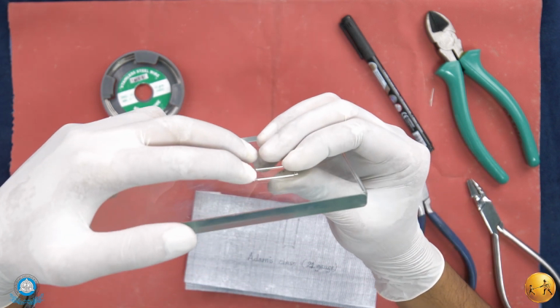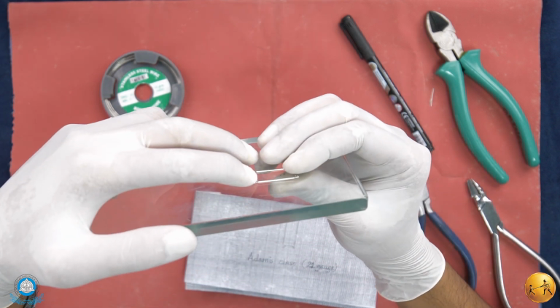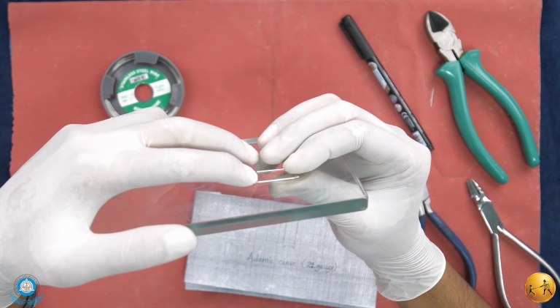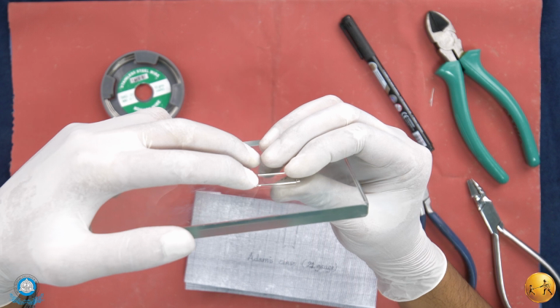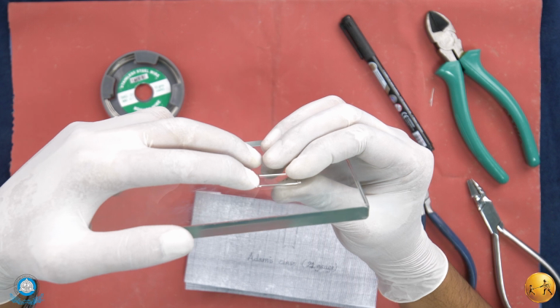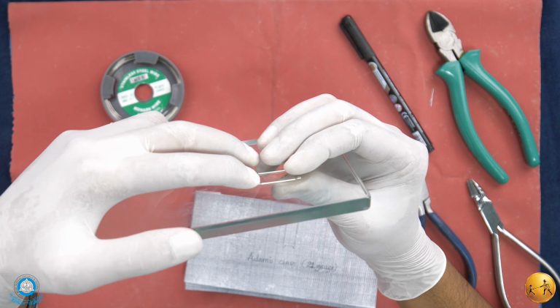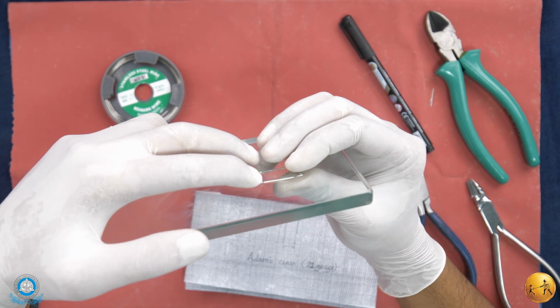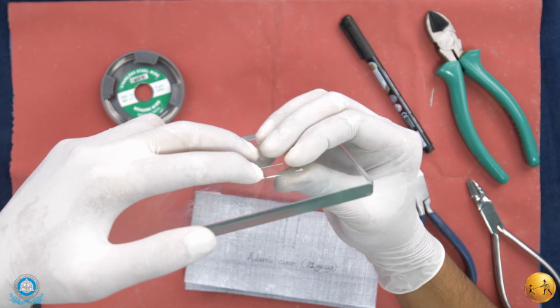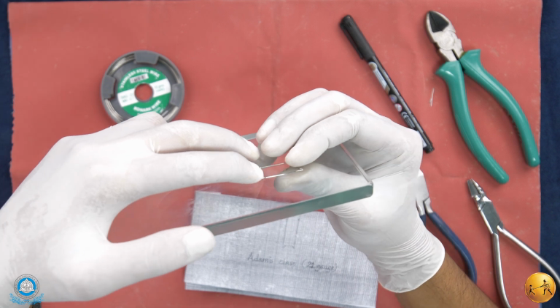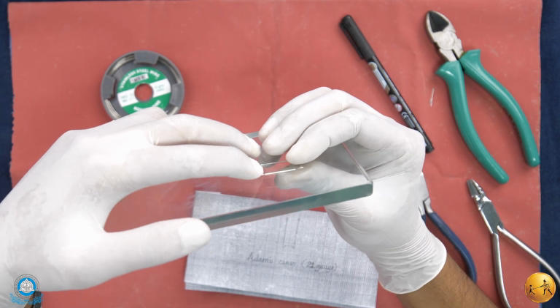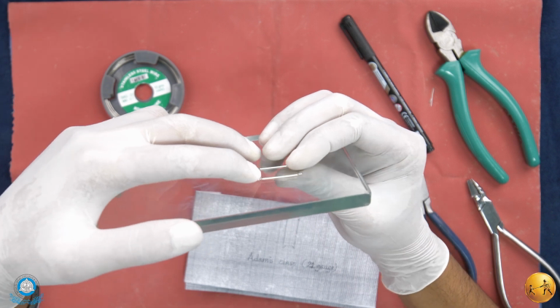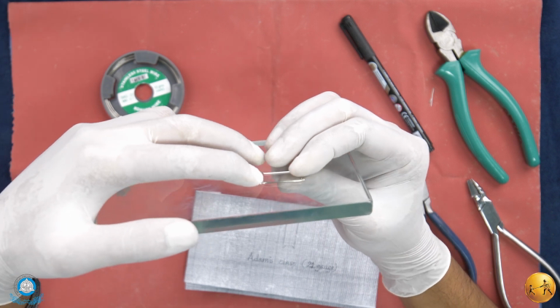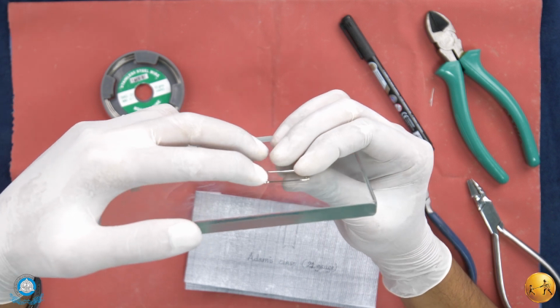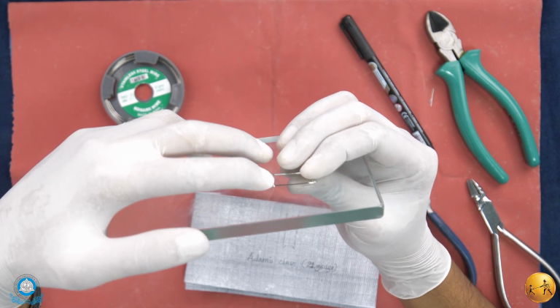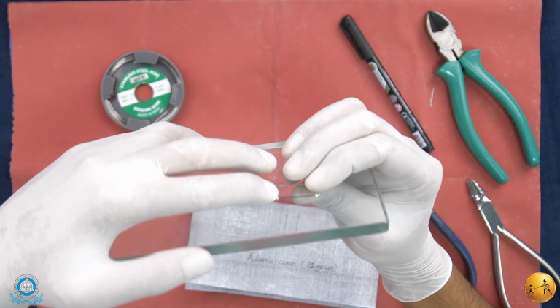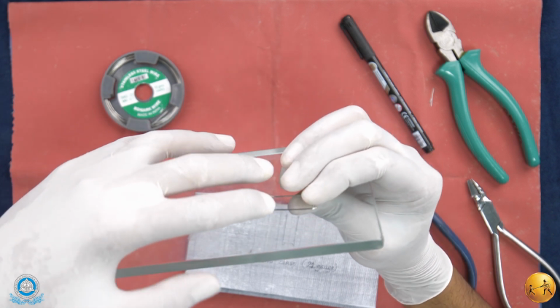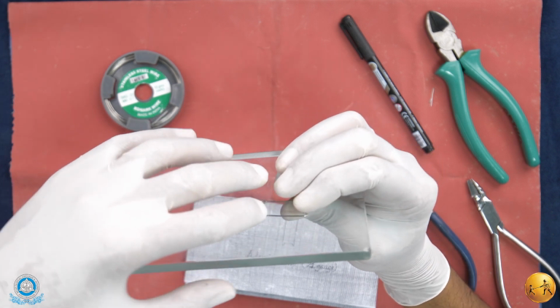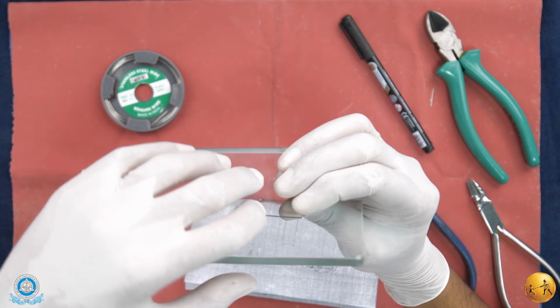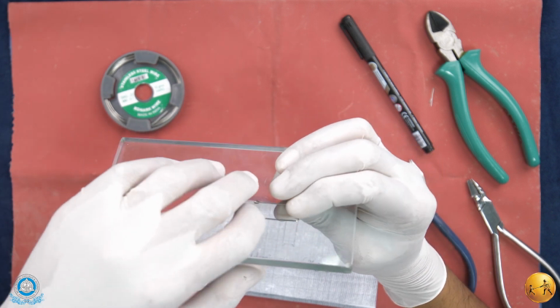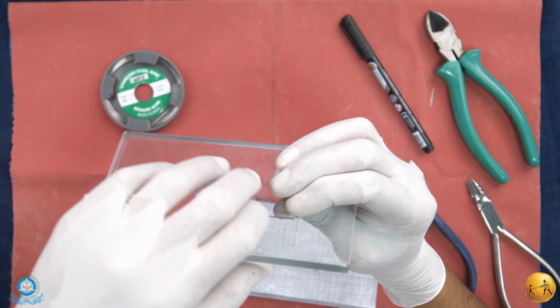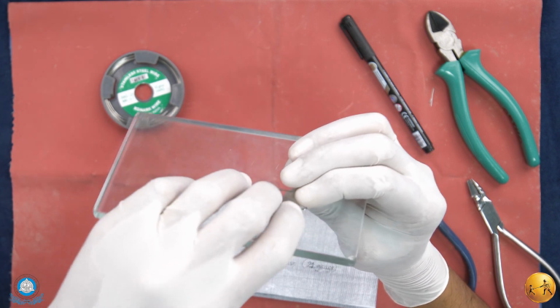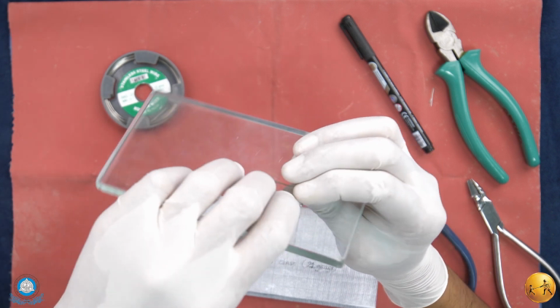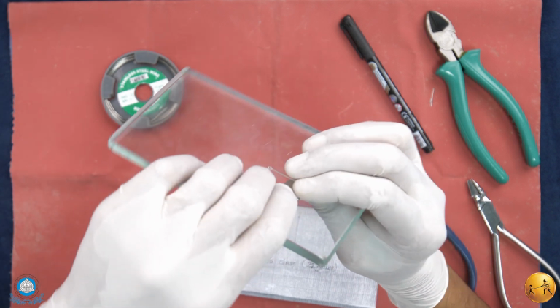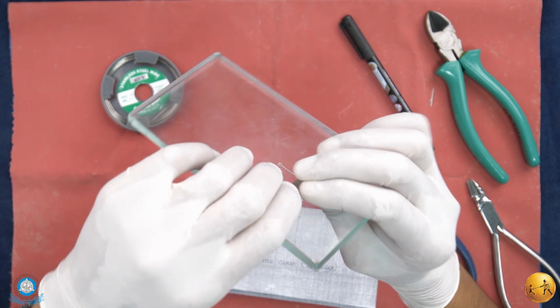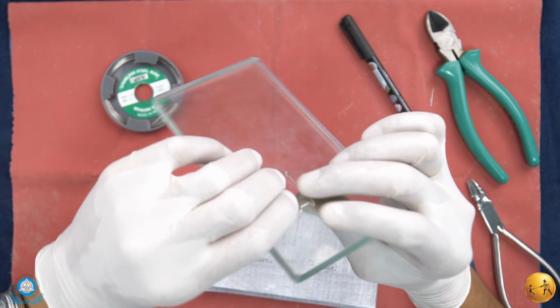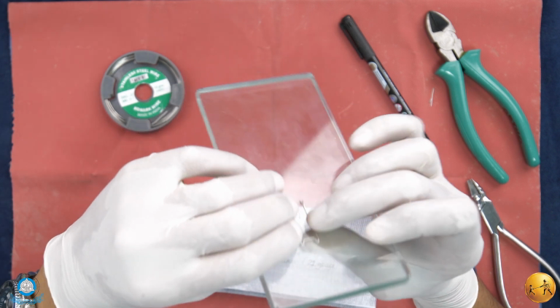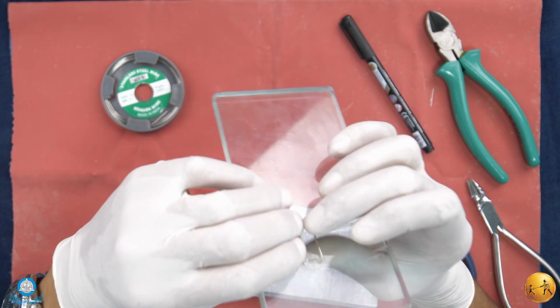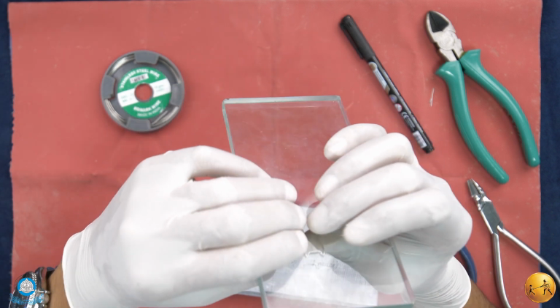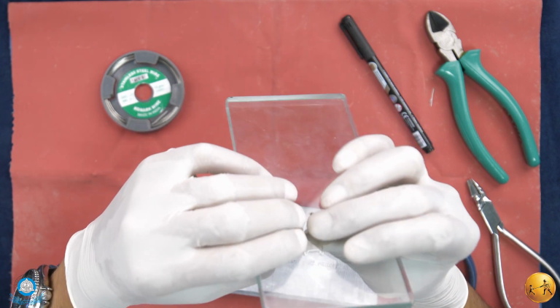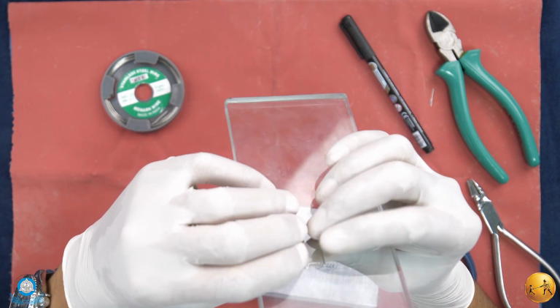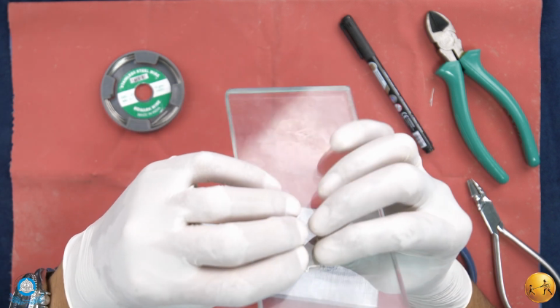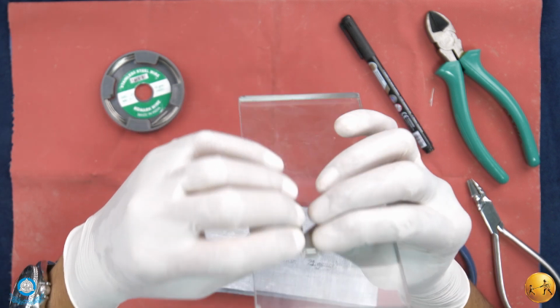Now all the points on the wire are touching the glass slab uniformly.